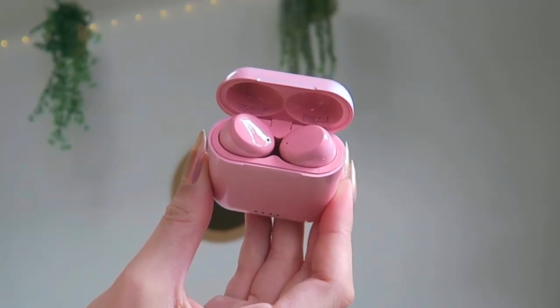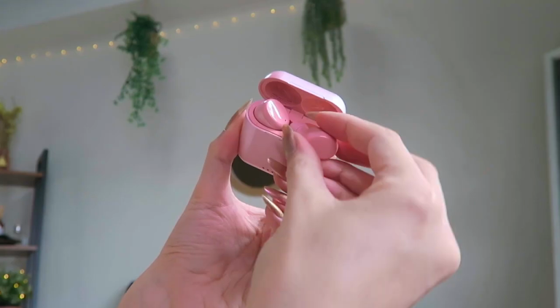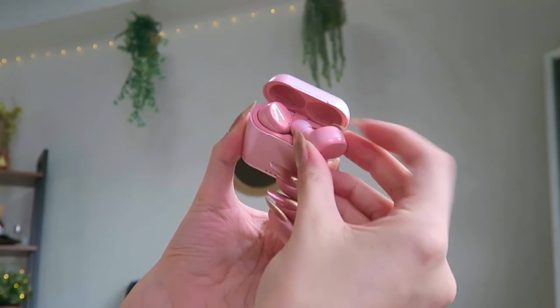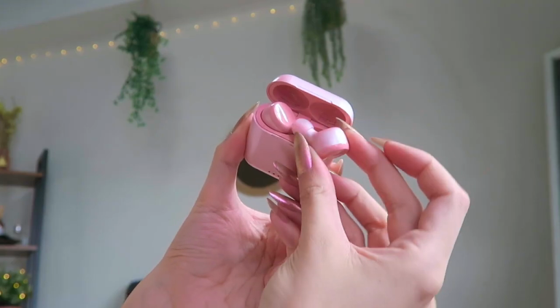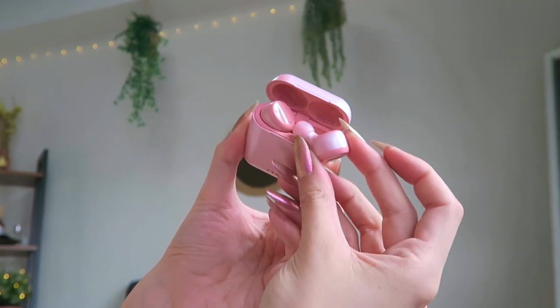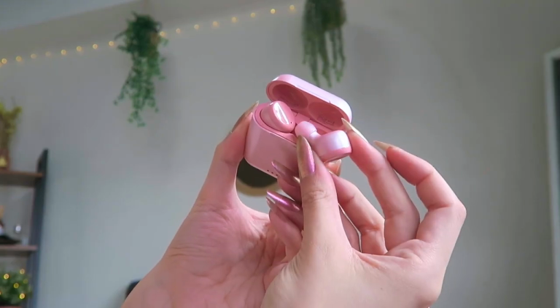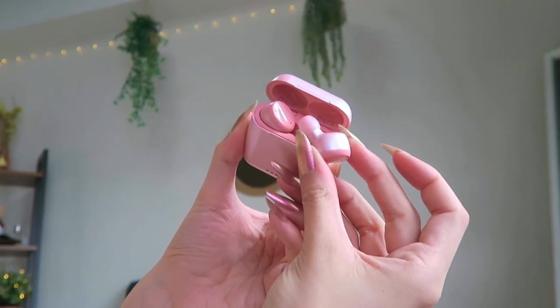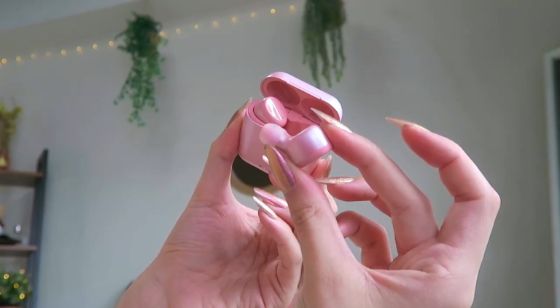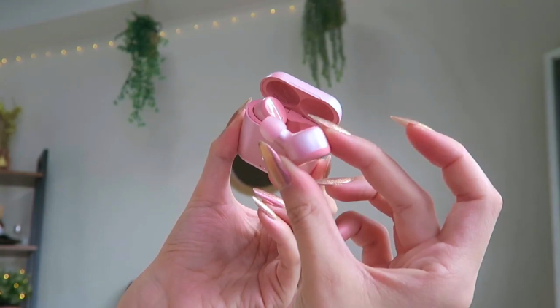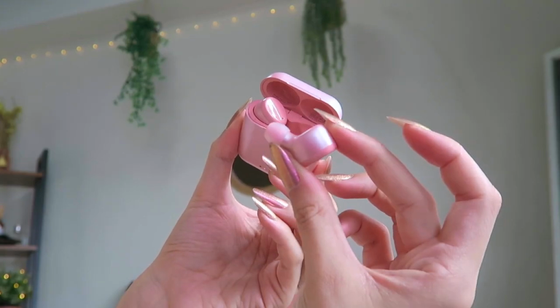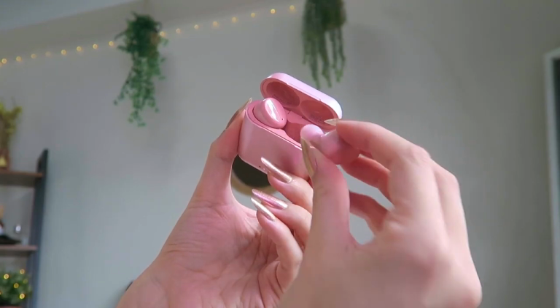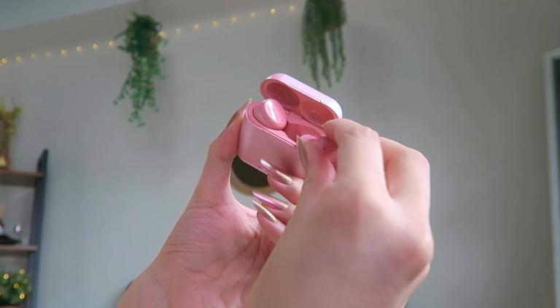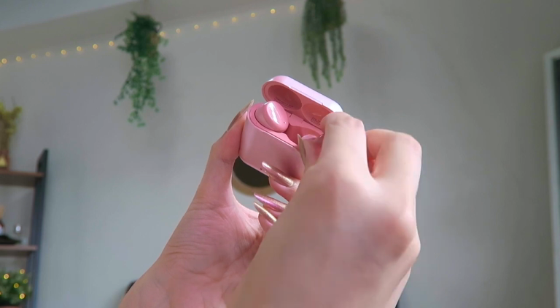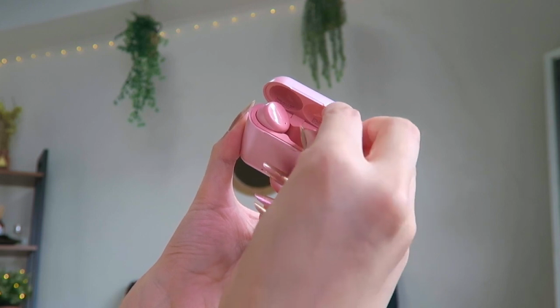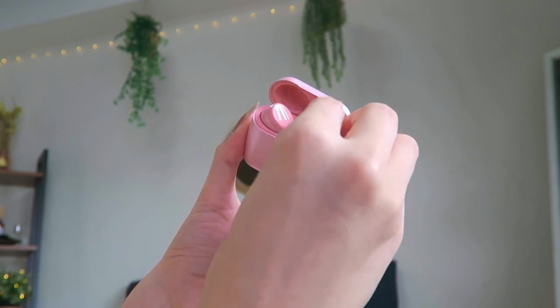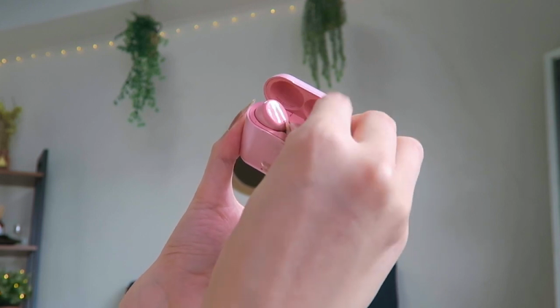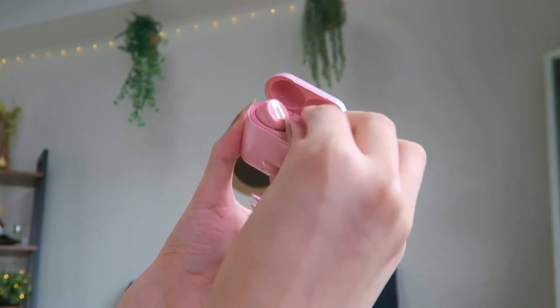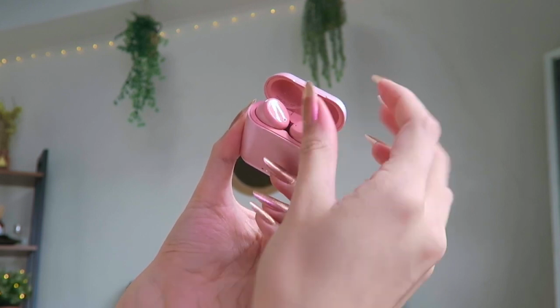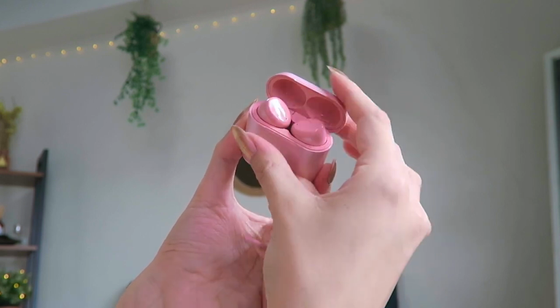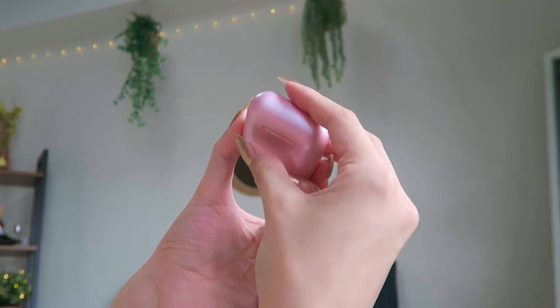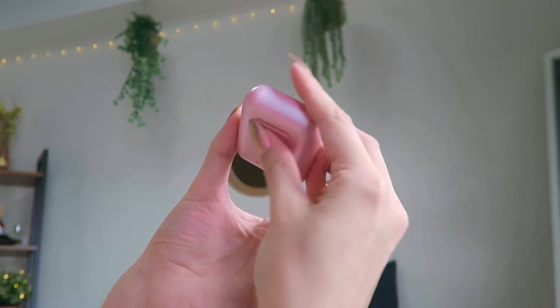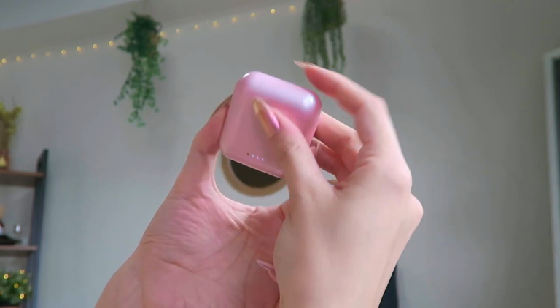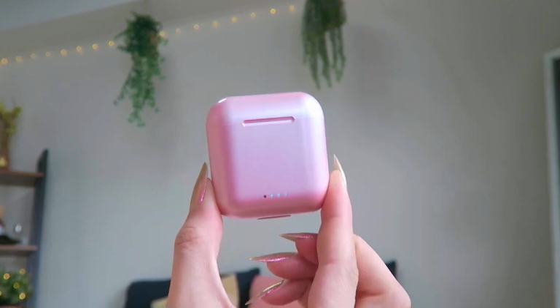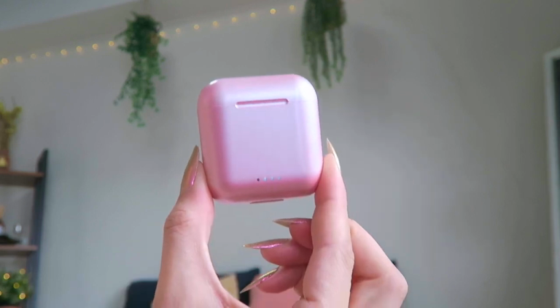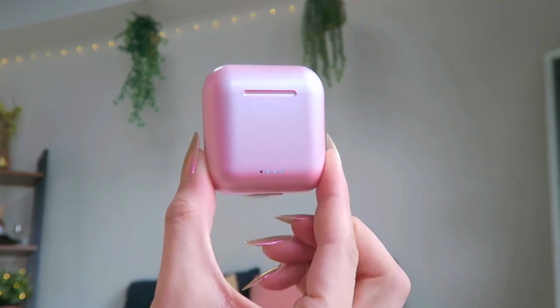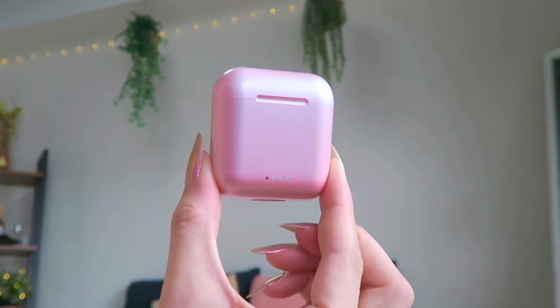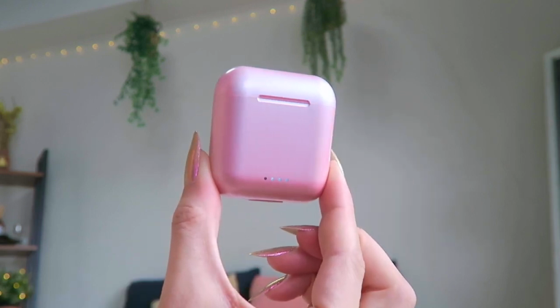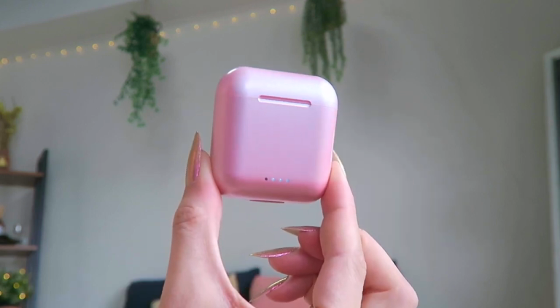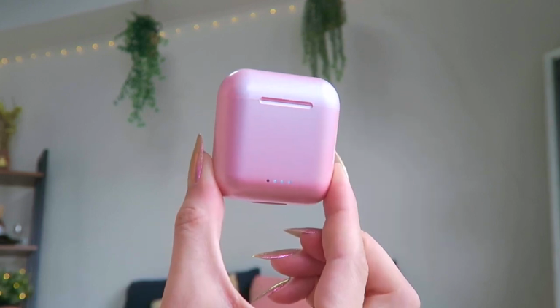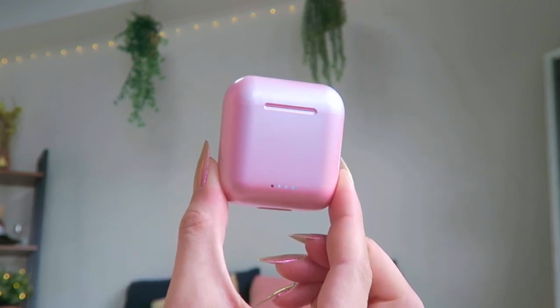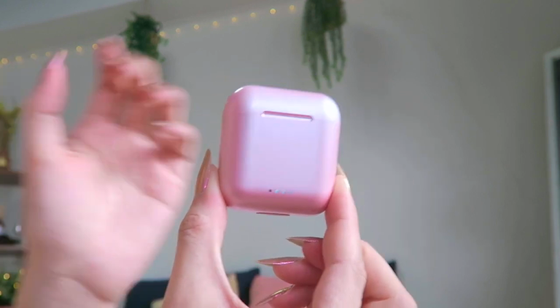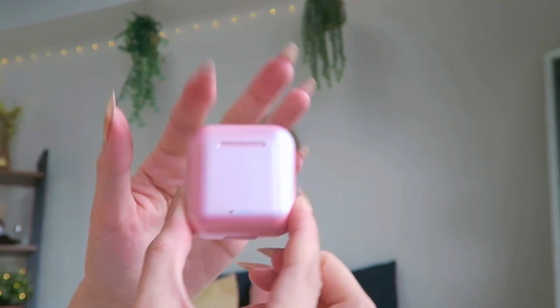I can't go anywhere without my wireless earbuds. I found these really cute pink ones on Amazon — they fit really nice and snug in my ears, and I like that on the front of the case it shows you the battery life of the earbuds.